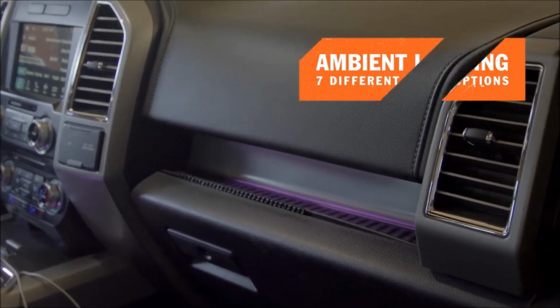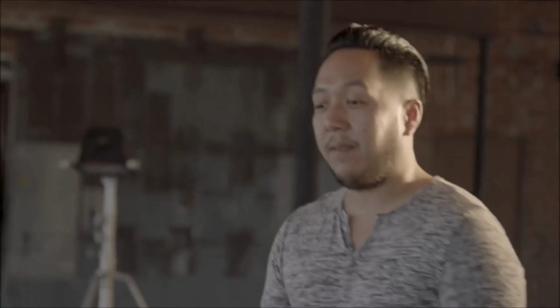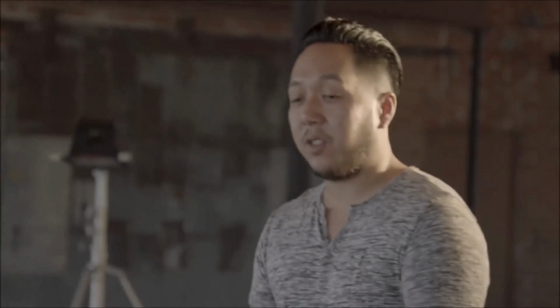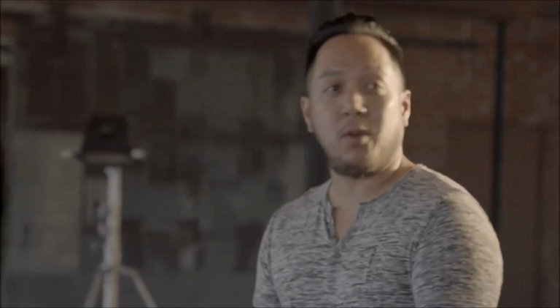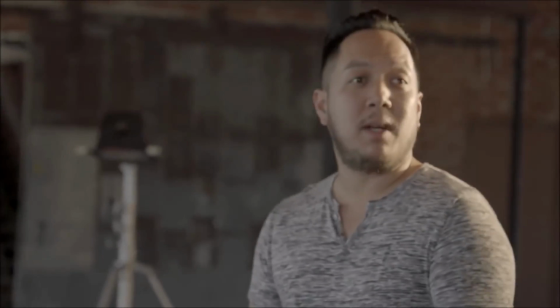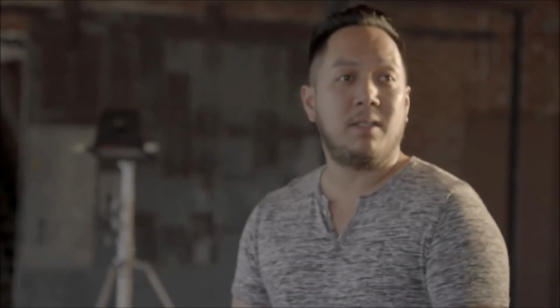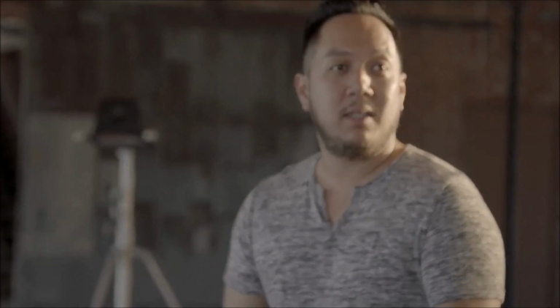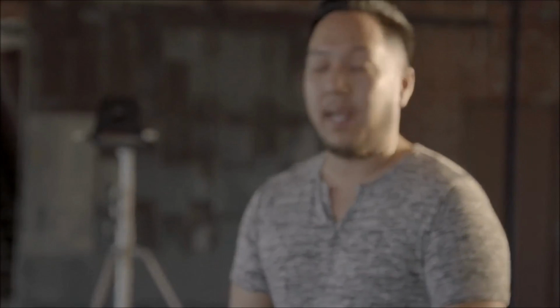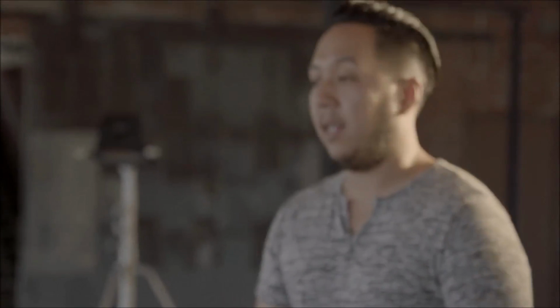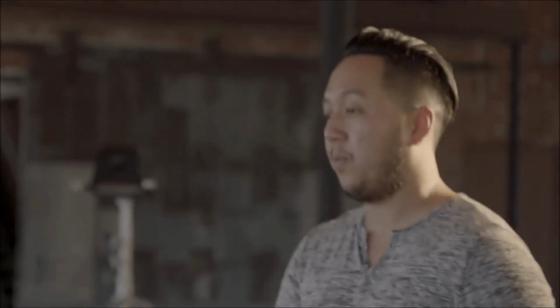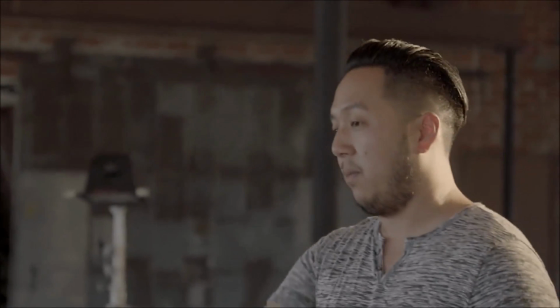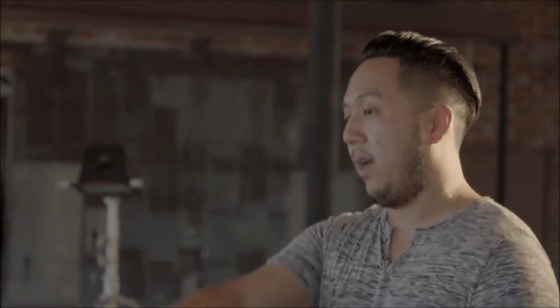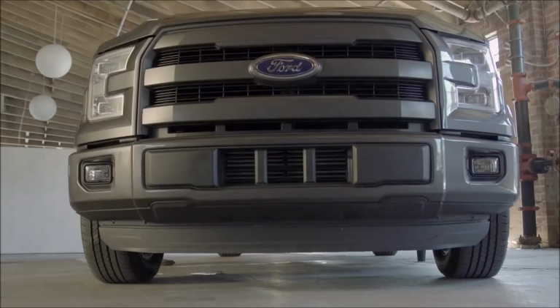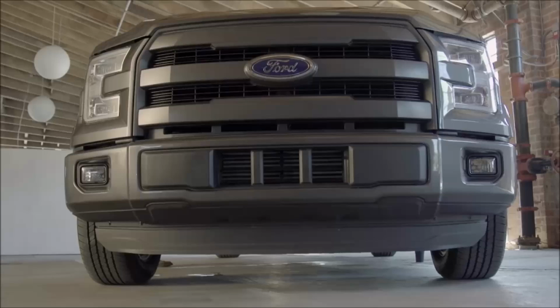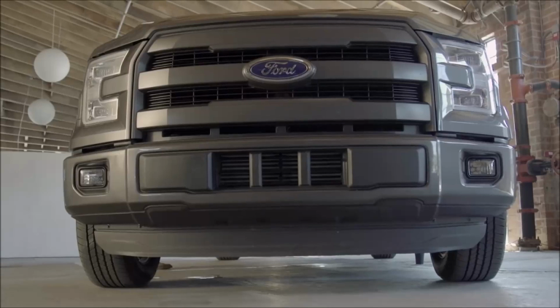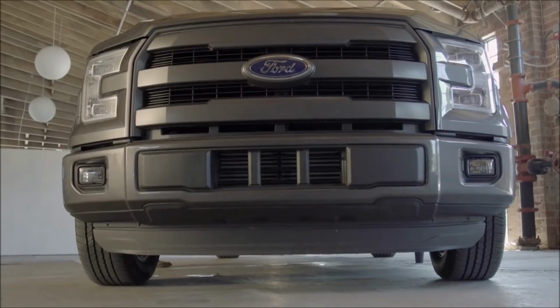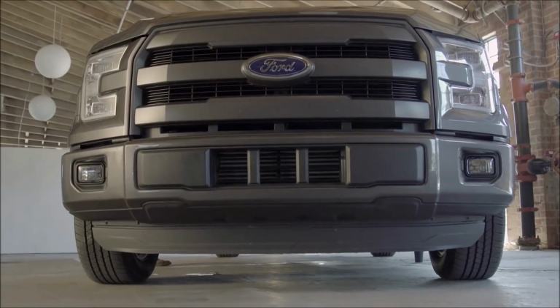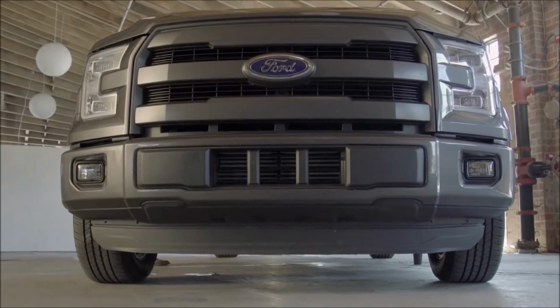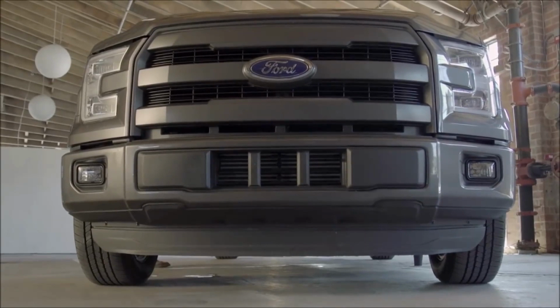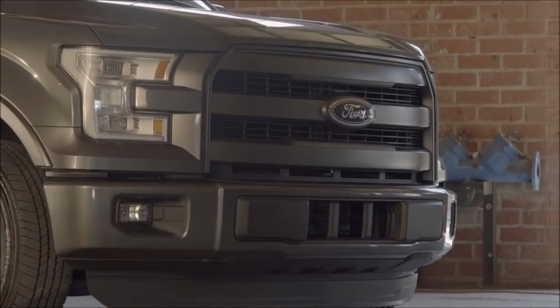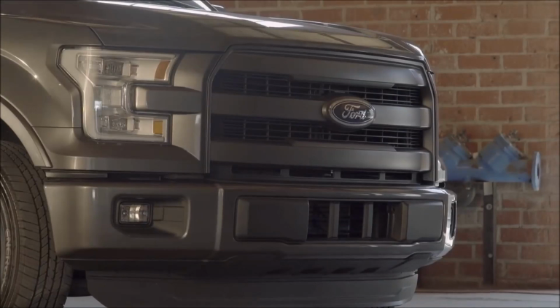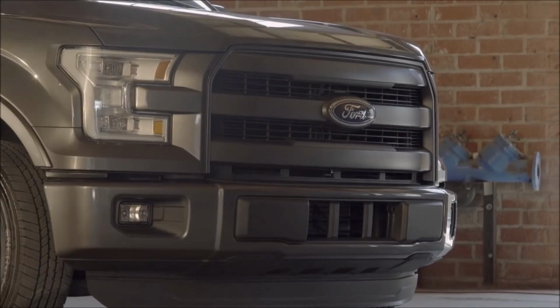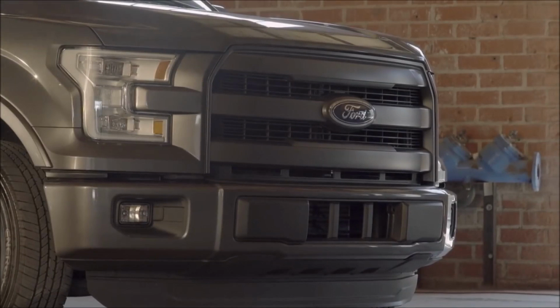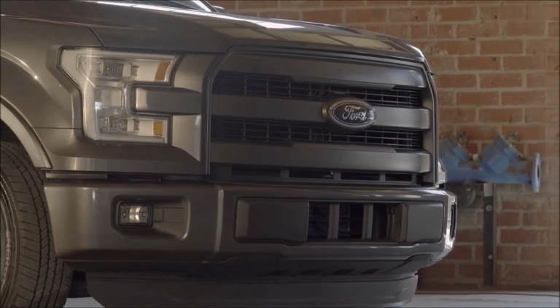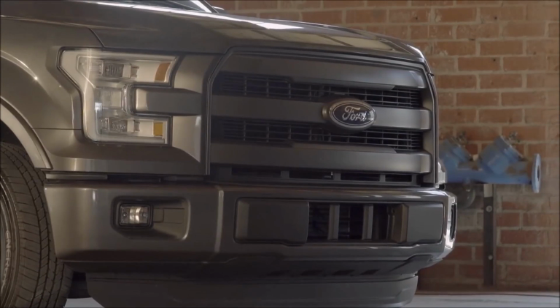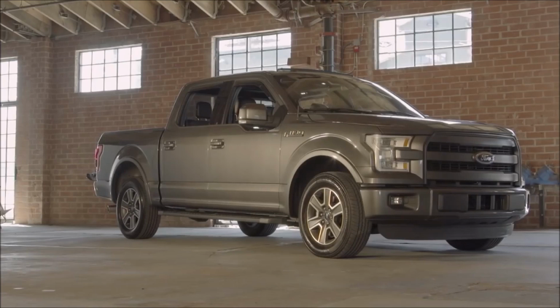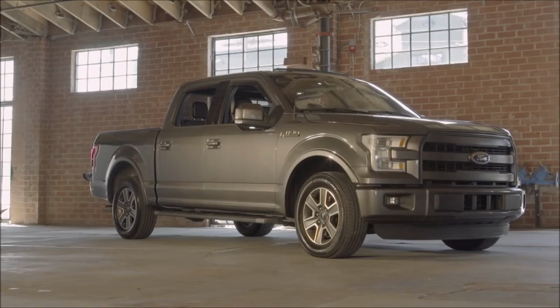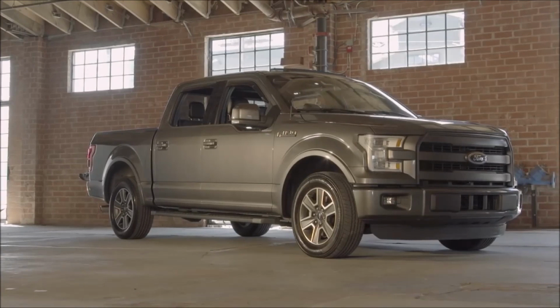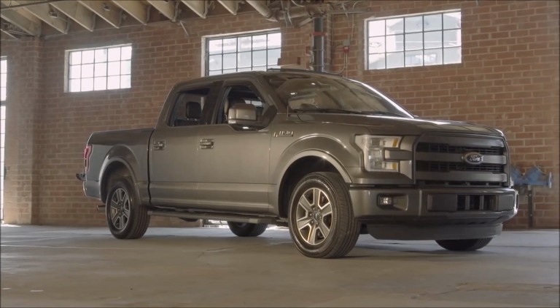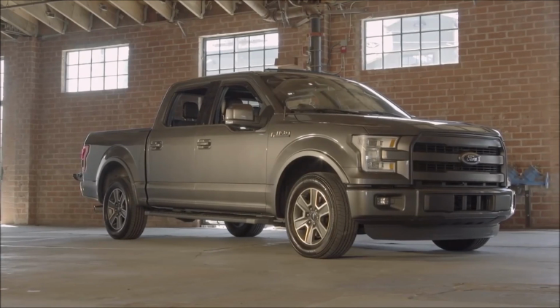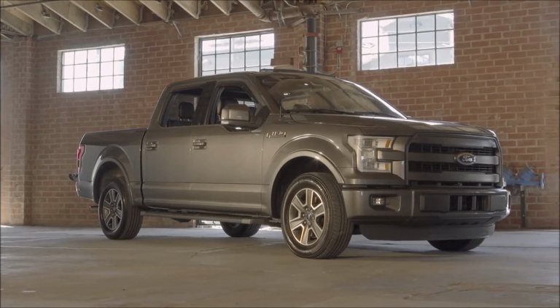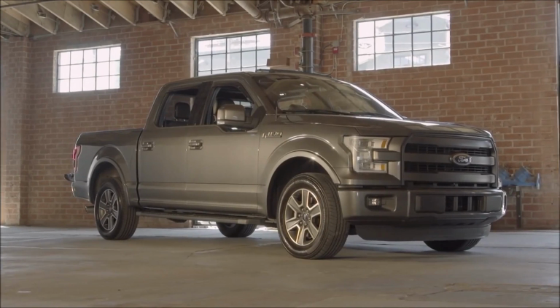I have the Sport model, and the Sport model has the color match grille and the color match bumpers. It makes the truck look really sexy.